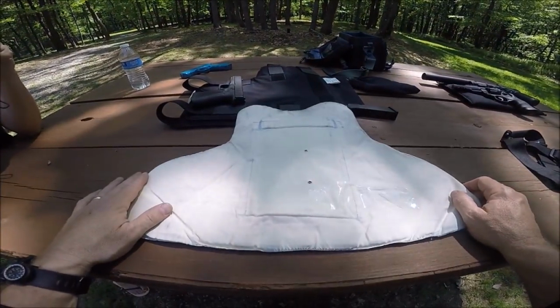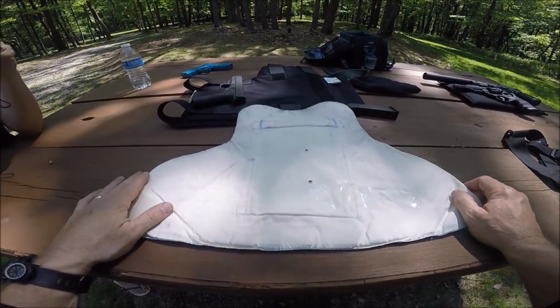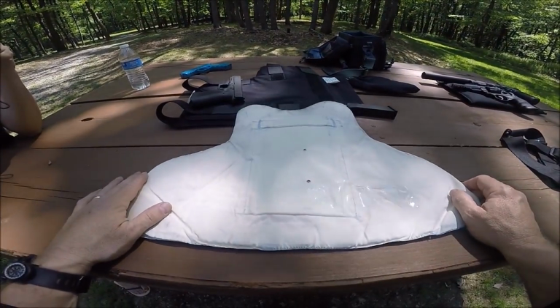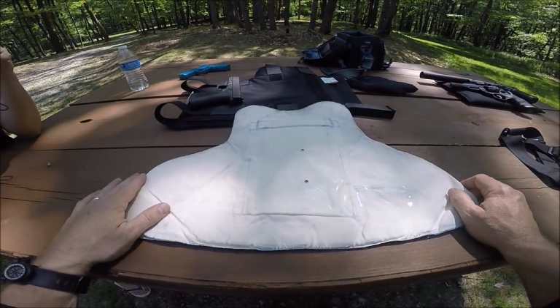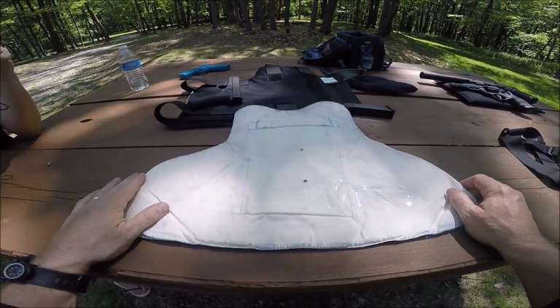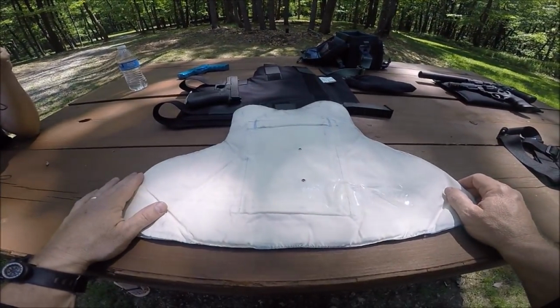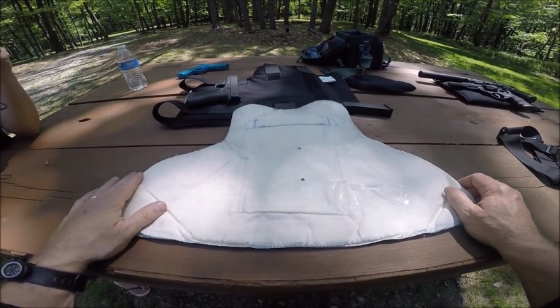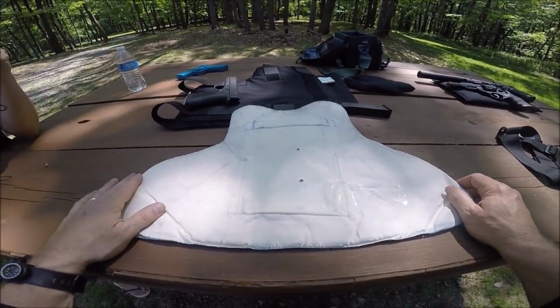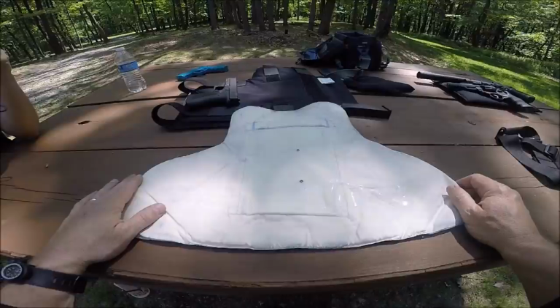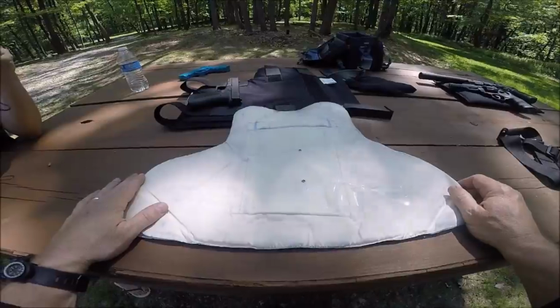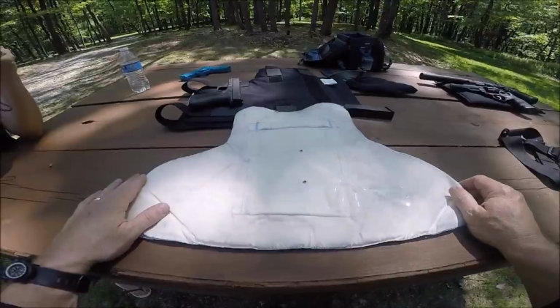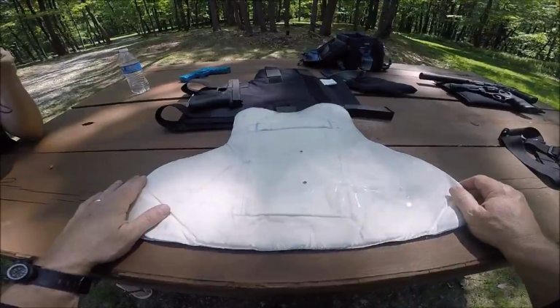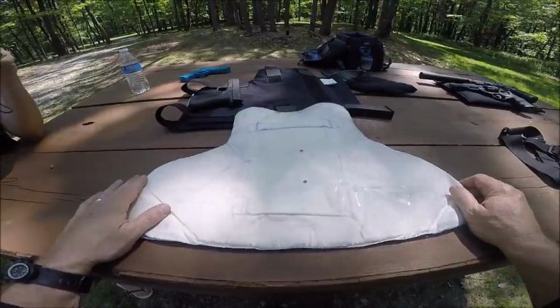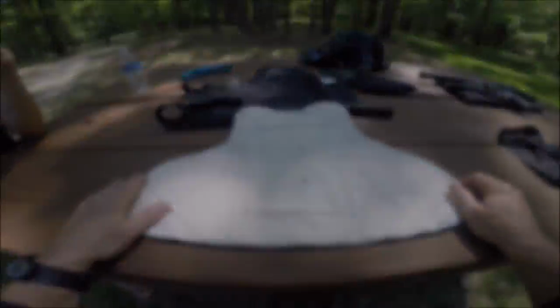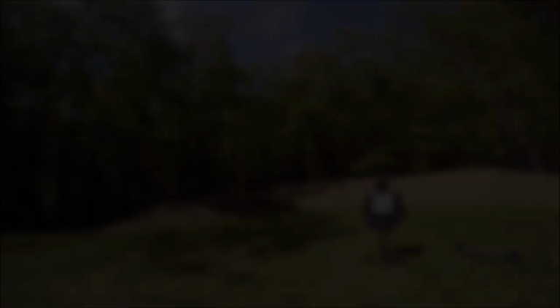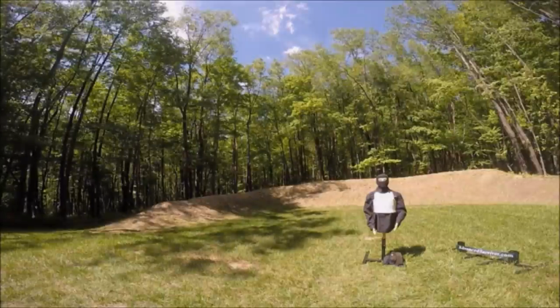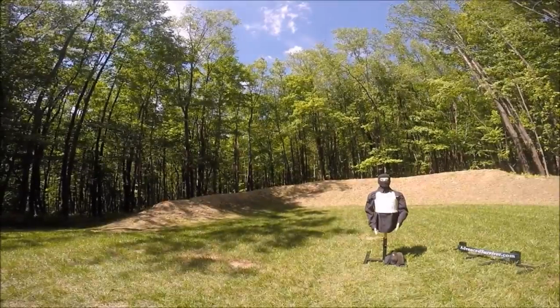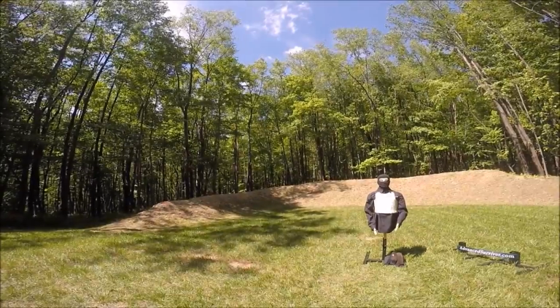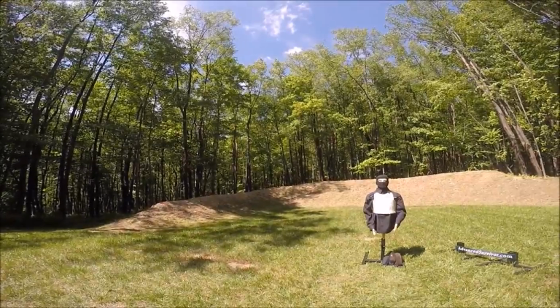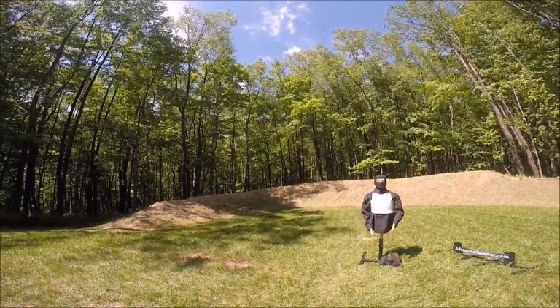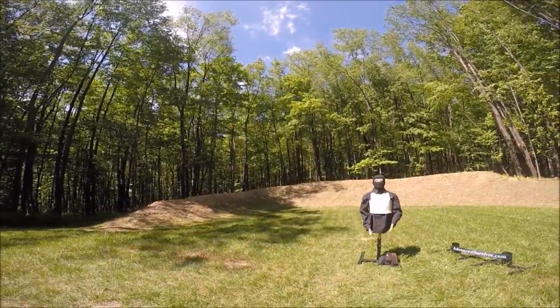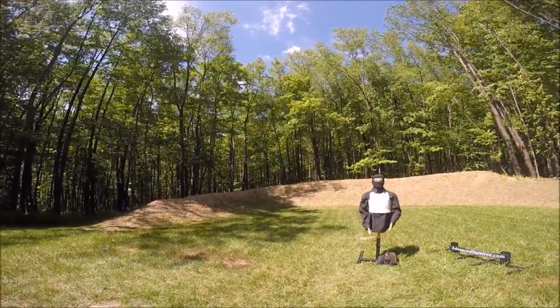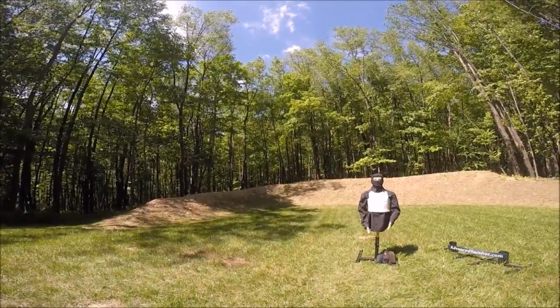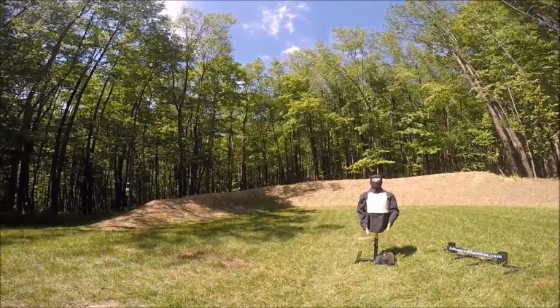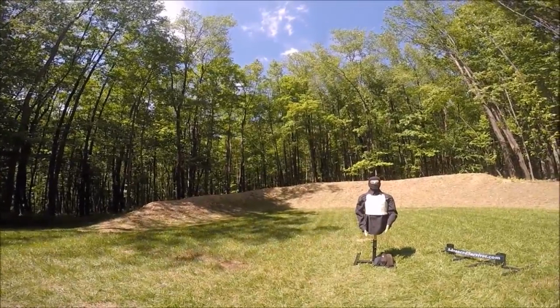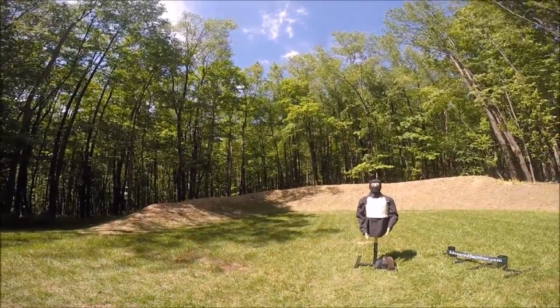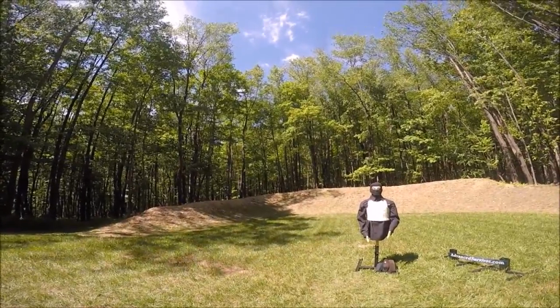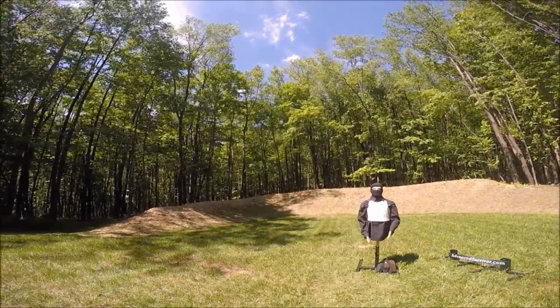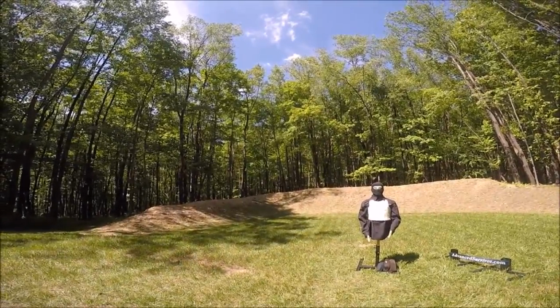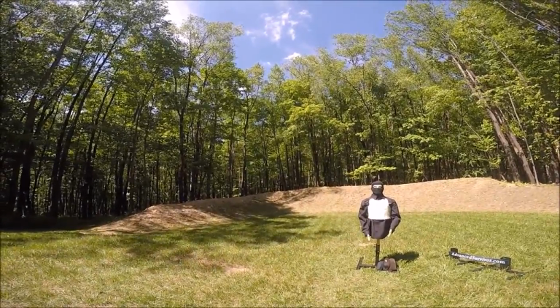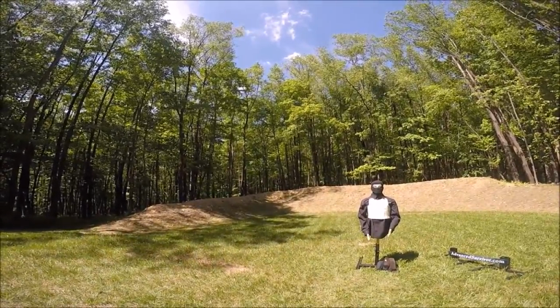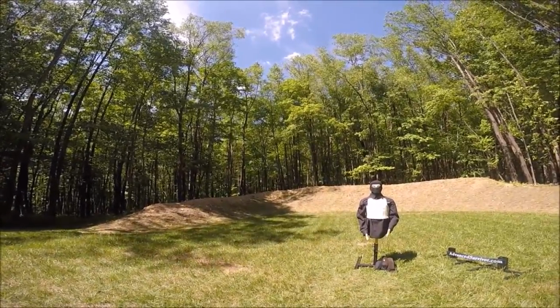.45 ACP, level 2 body armor — testing now.